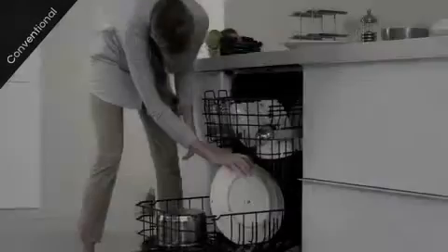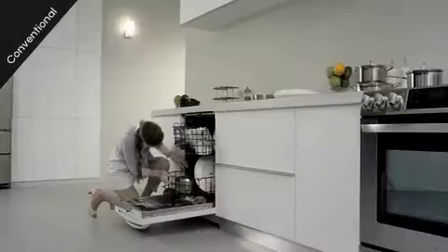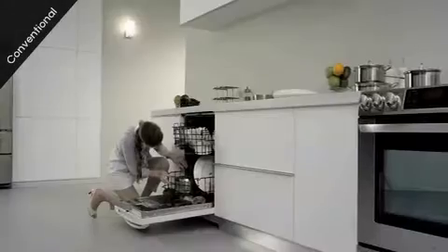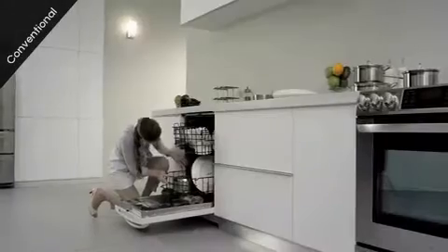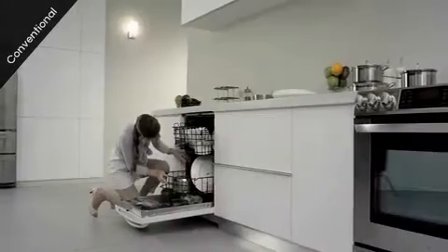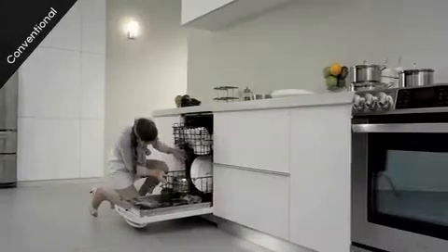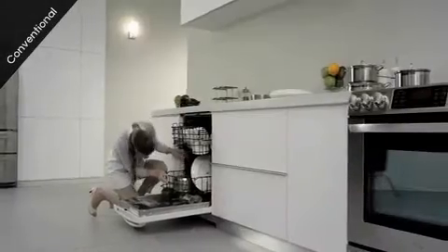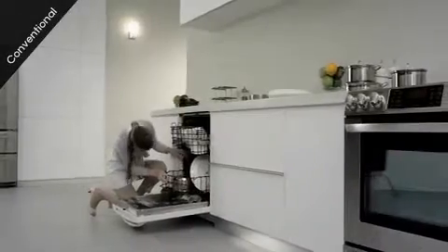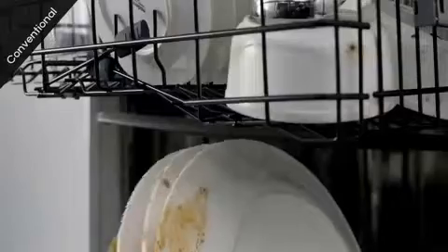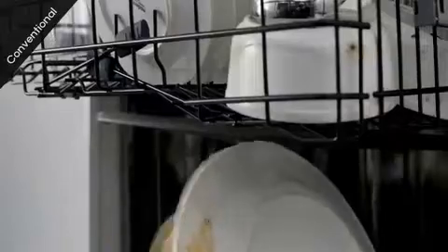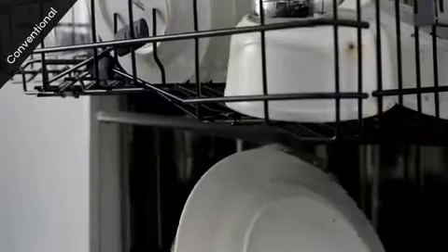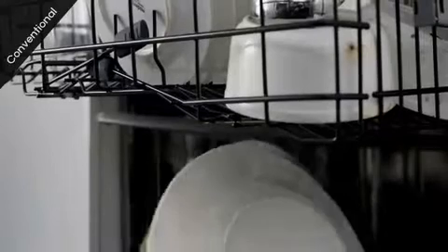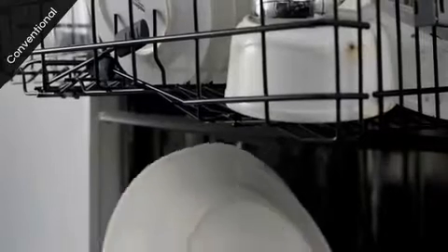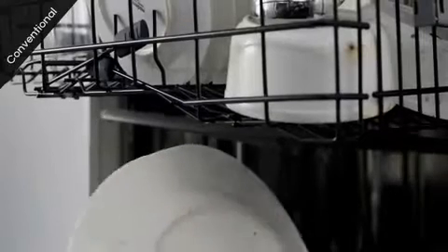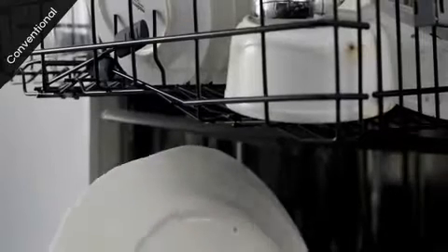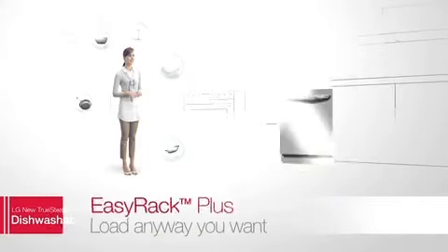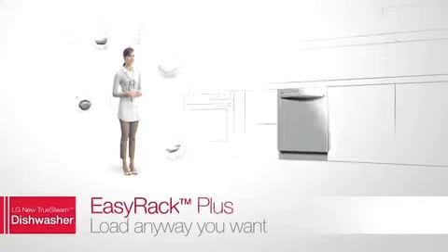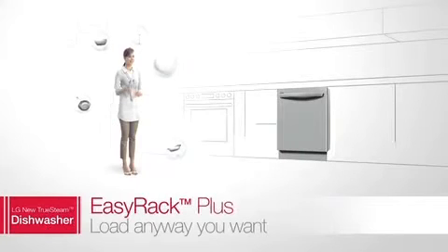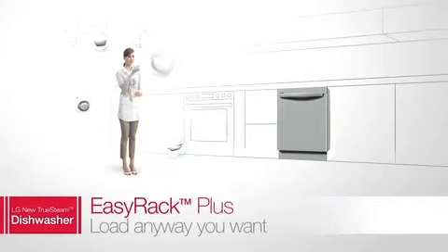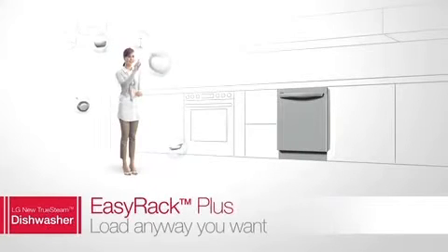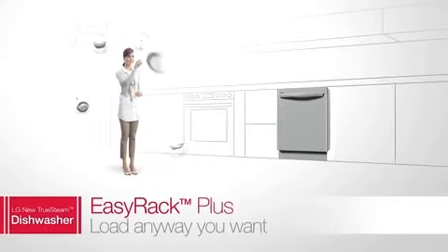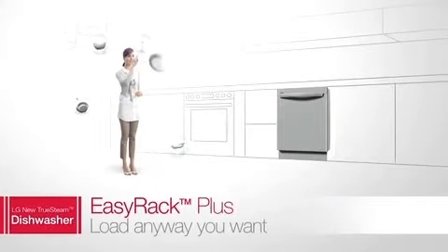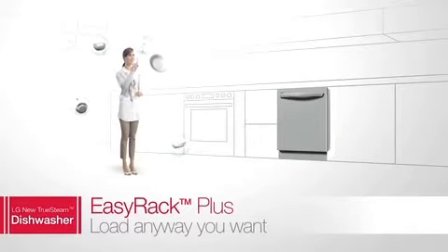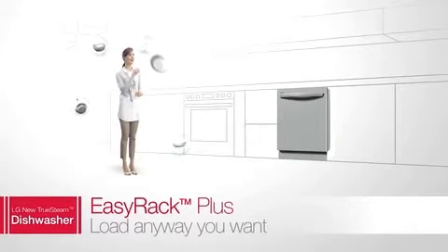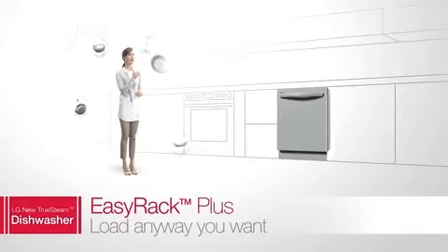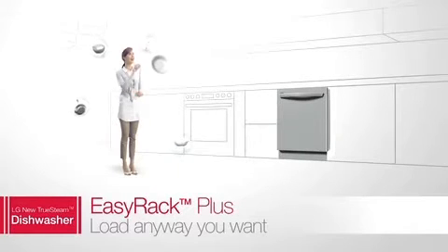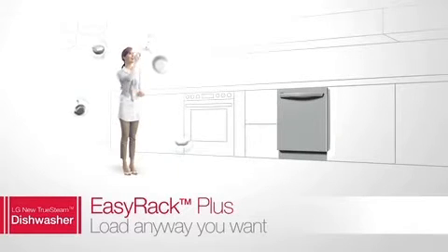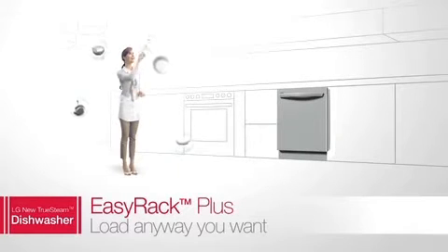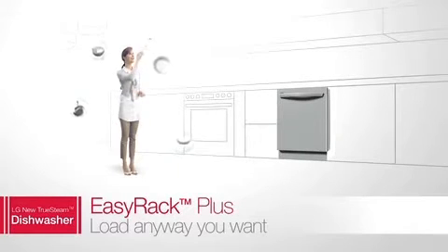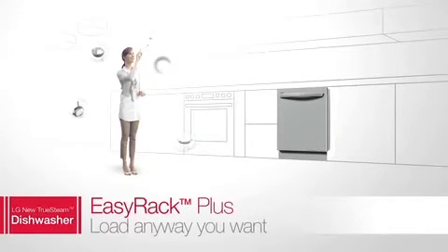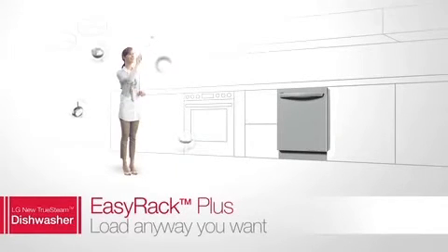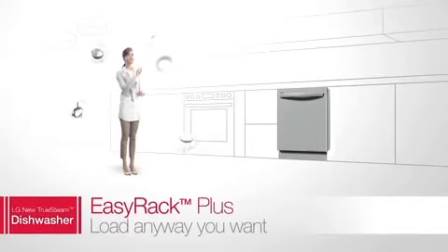Cramming in dishes and pots? It's so yesterday. Today there's something better: LG's Easy Rack Plus.